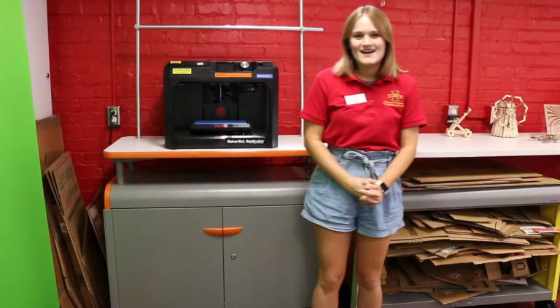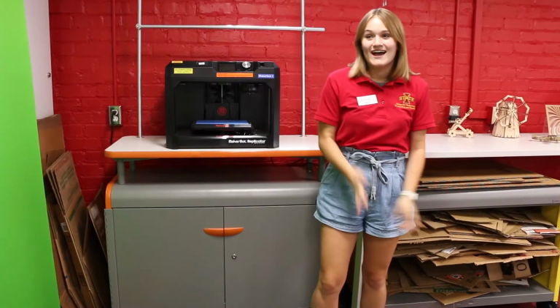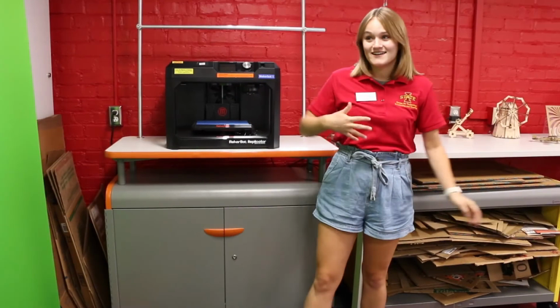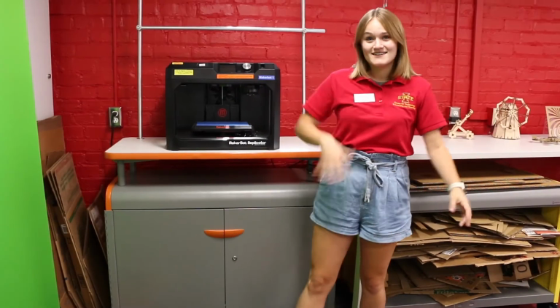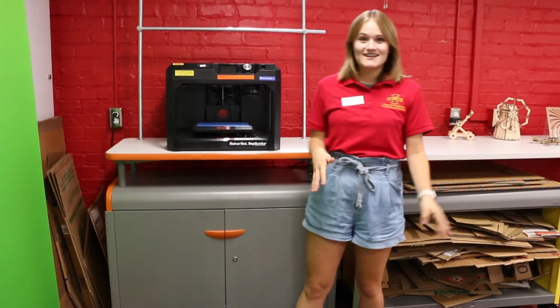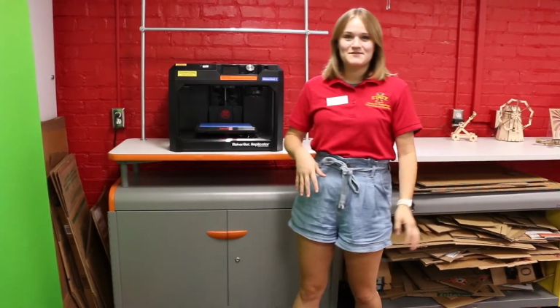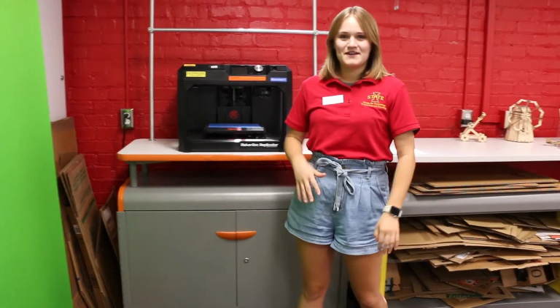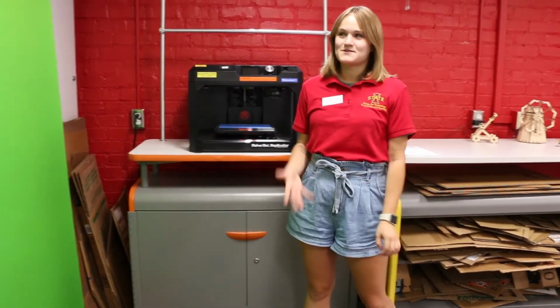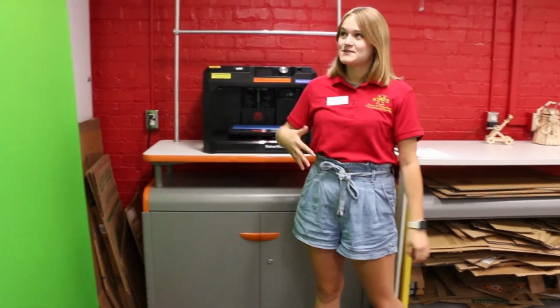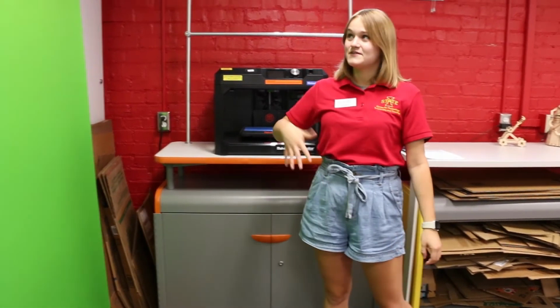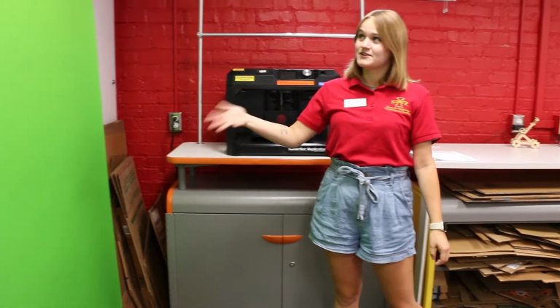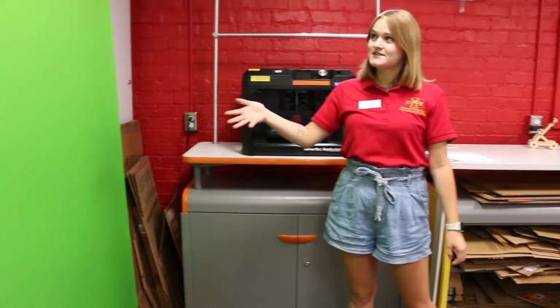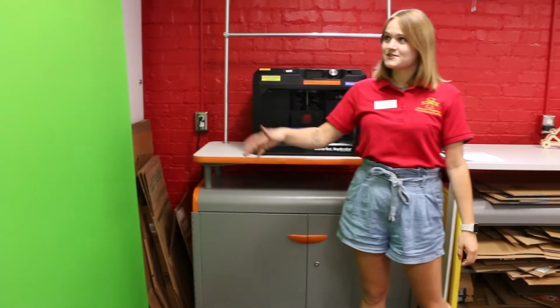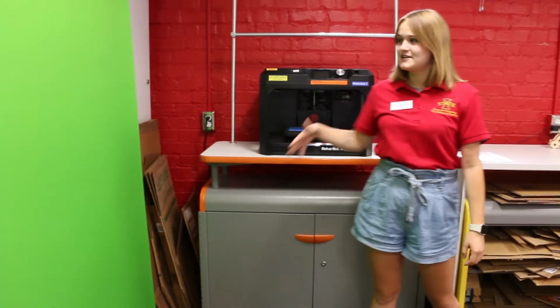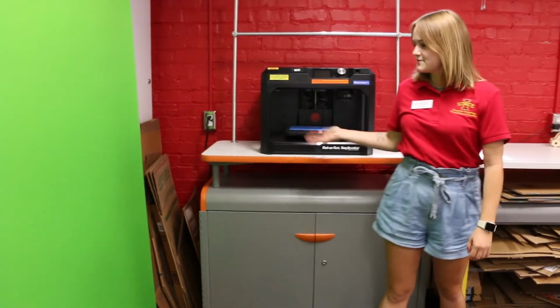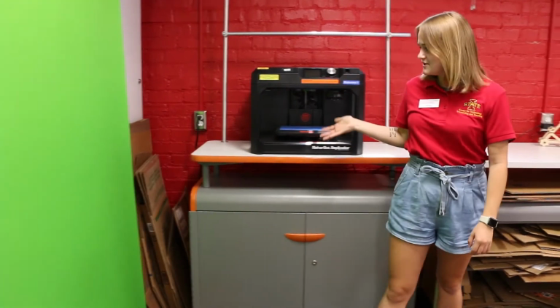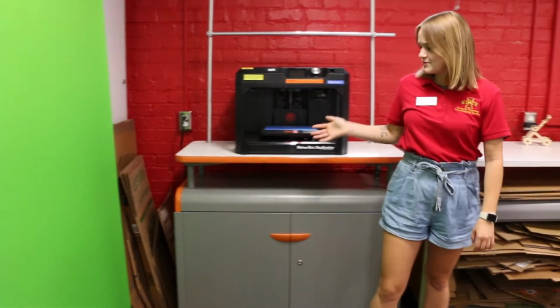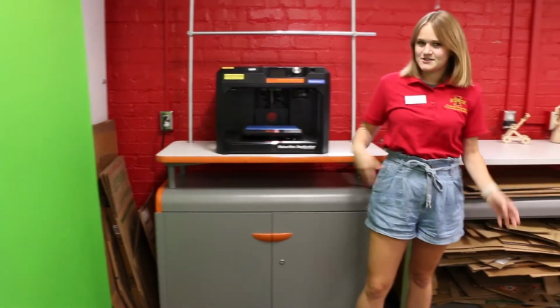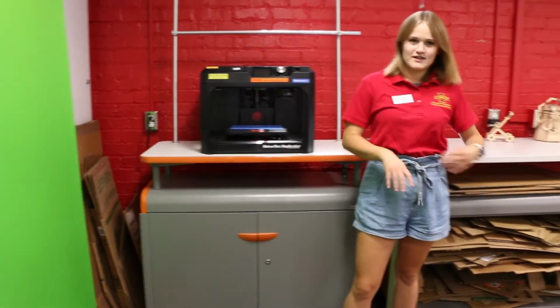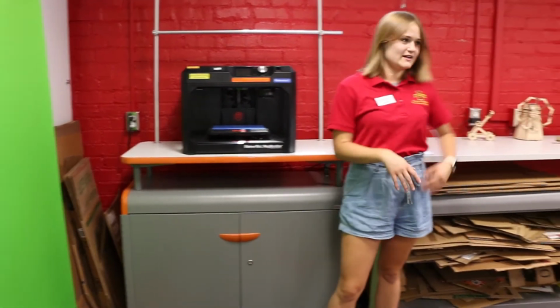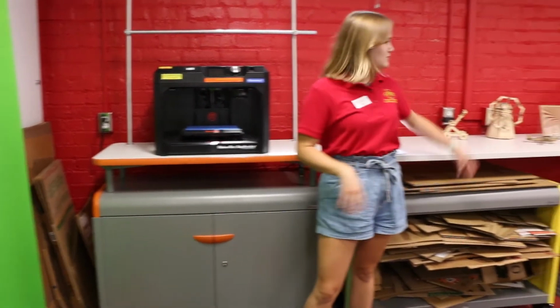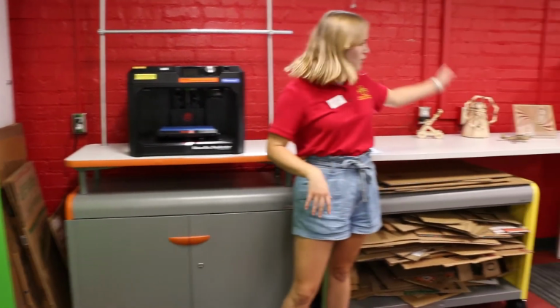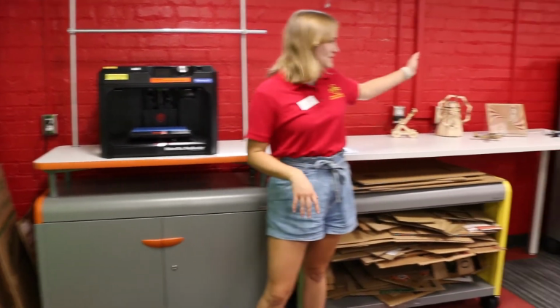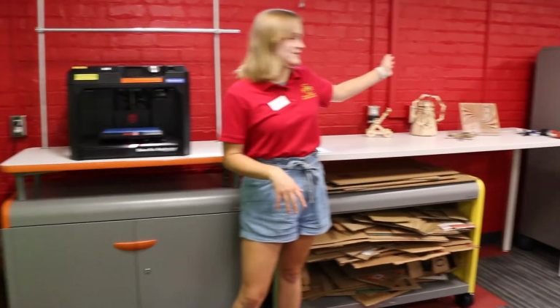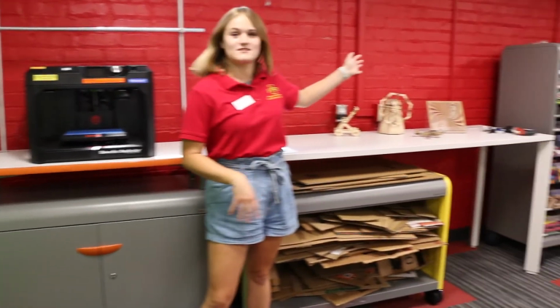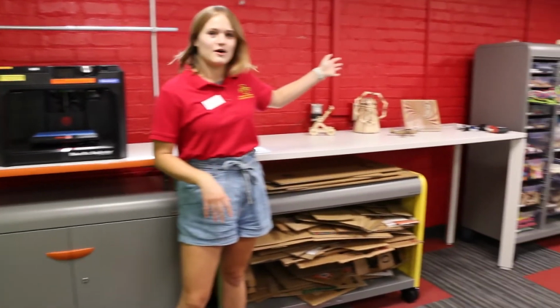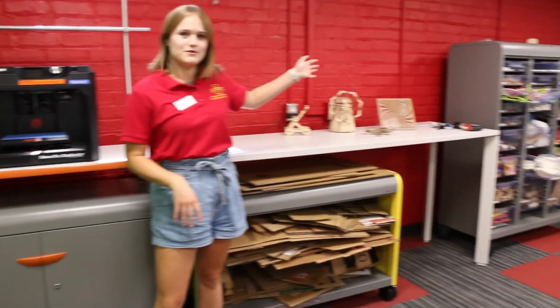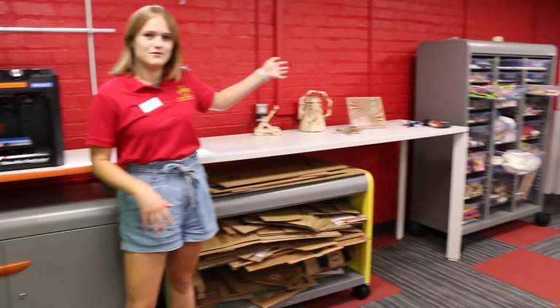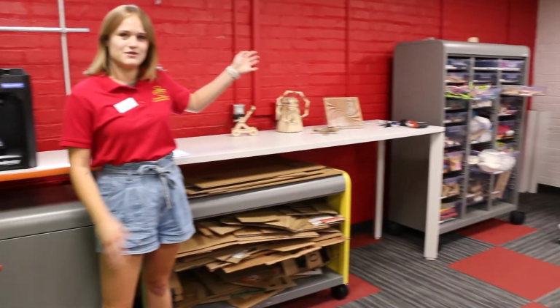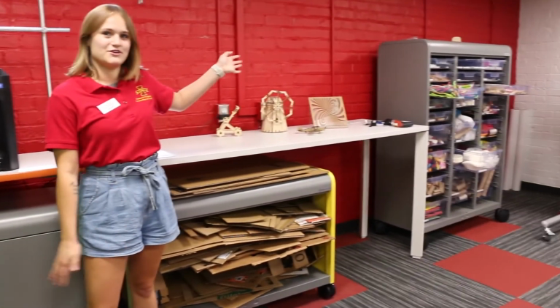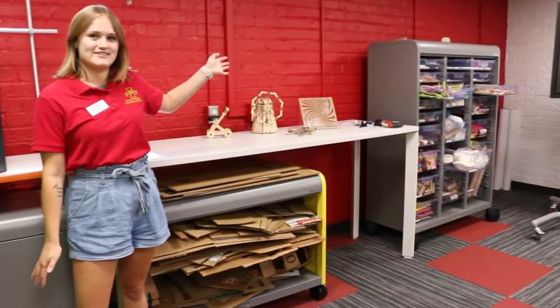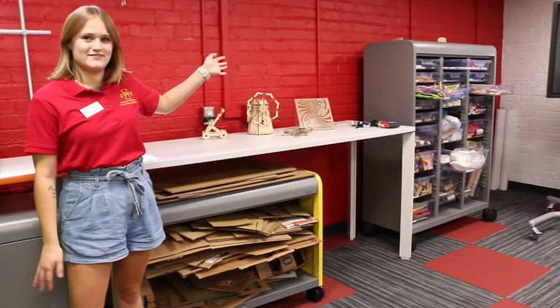And then on this side of the Makerspace we have a green screen, a 3D printer, and even more materials to help you with your creativity.